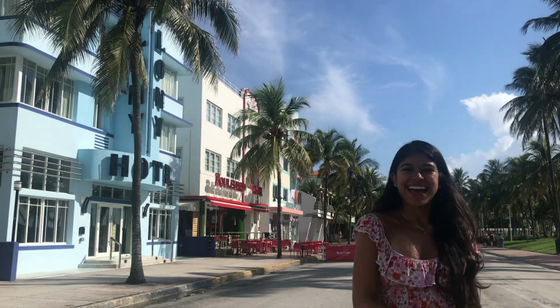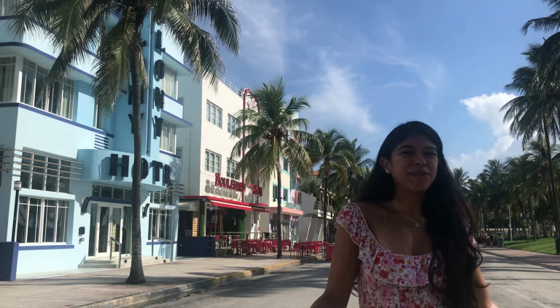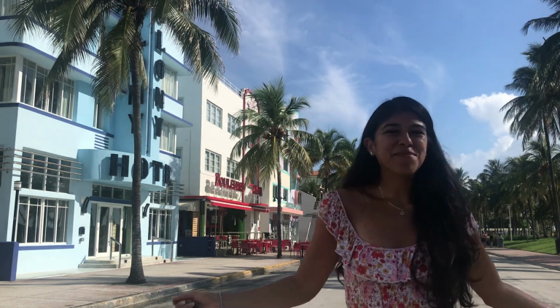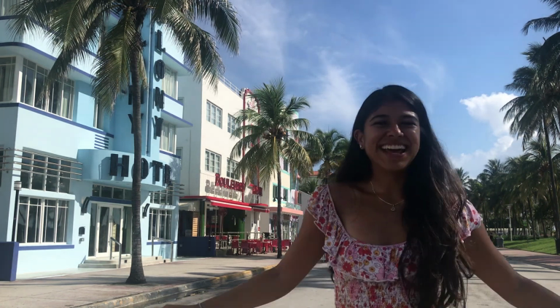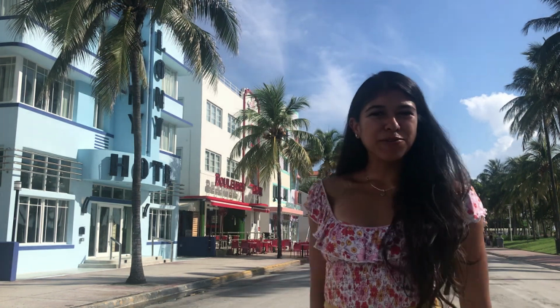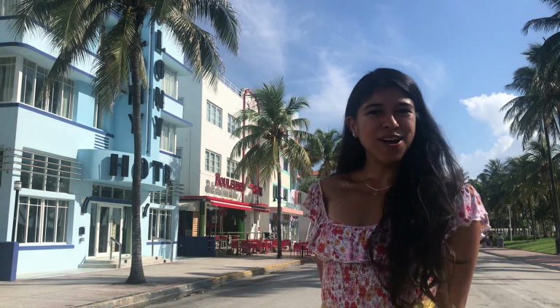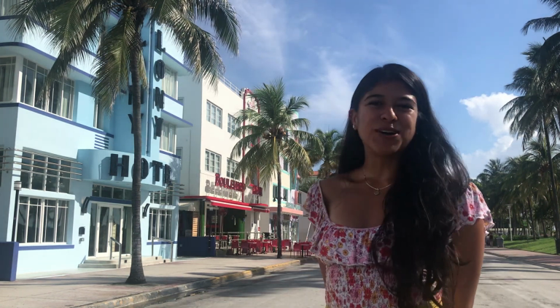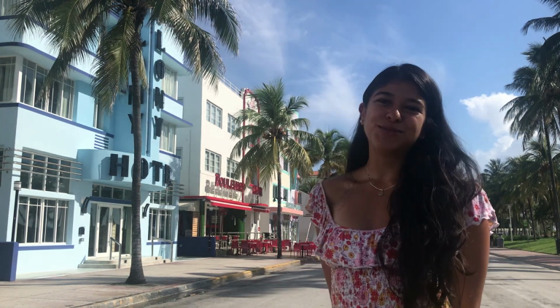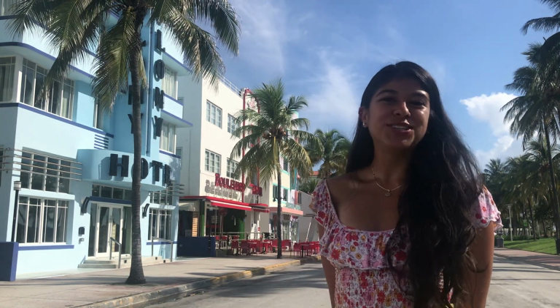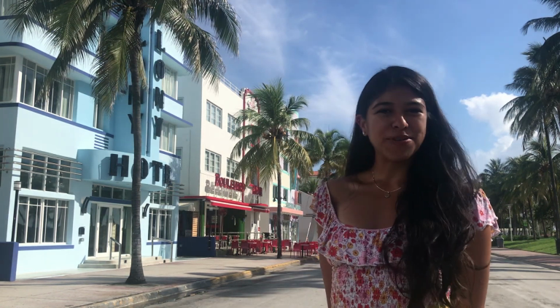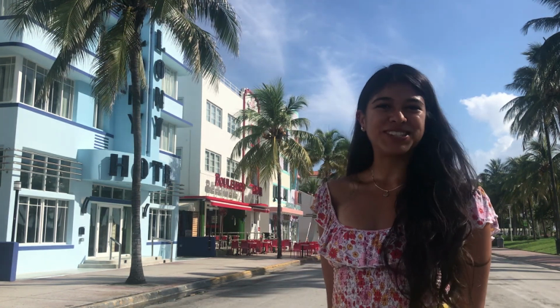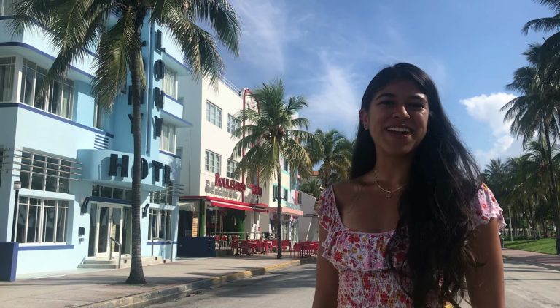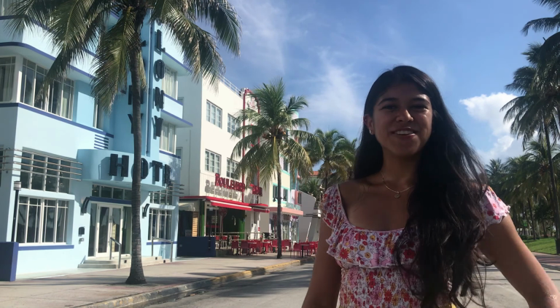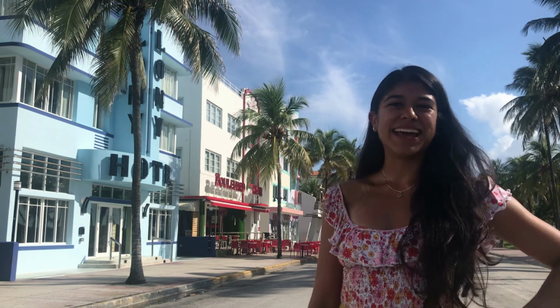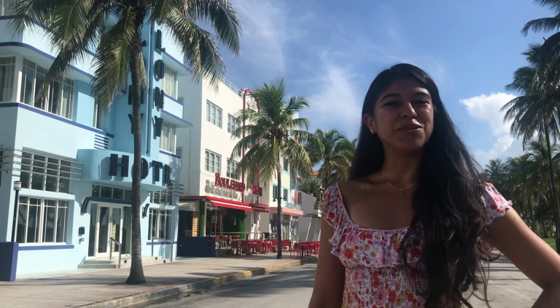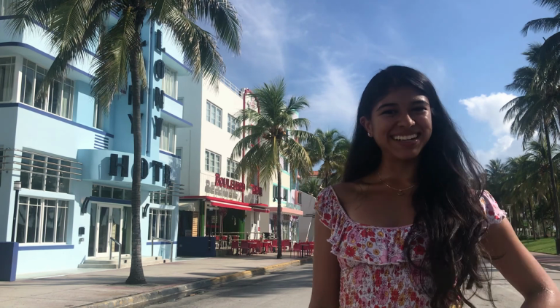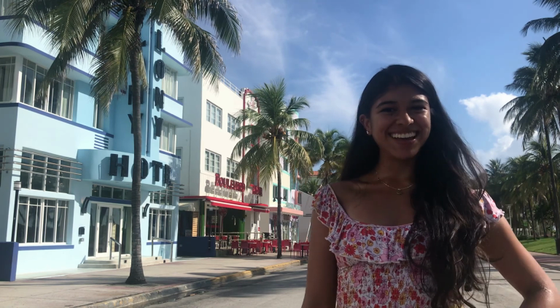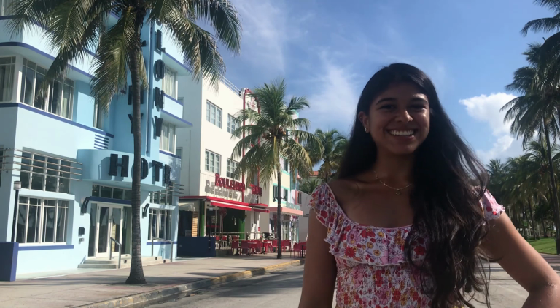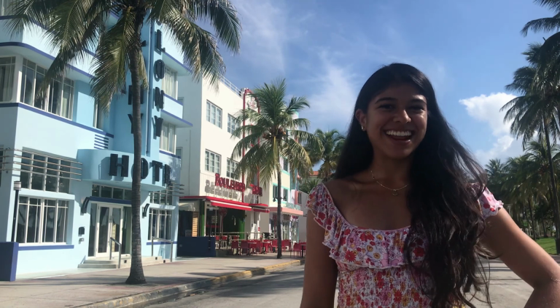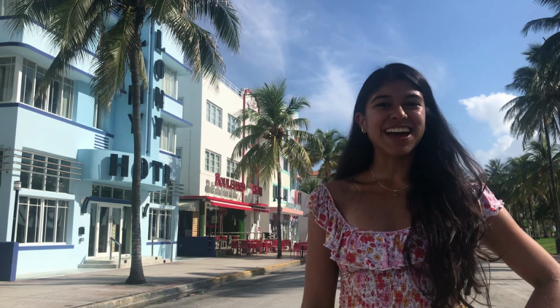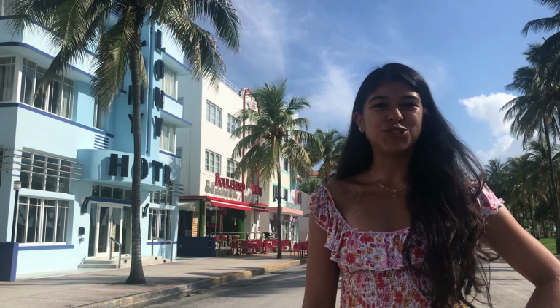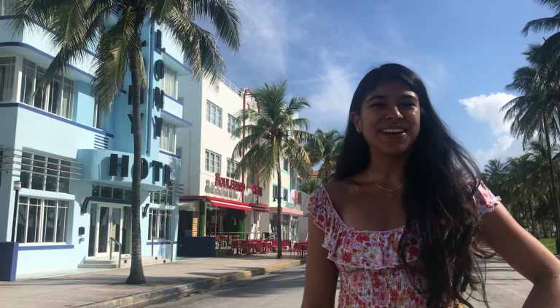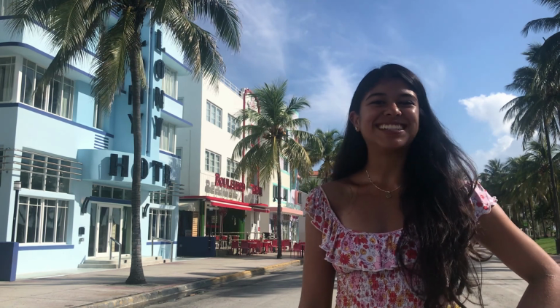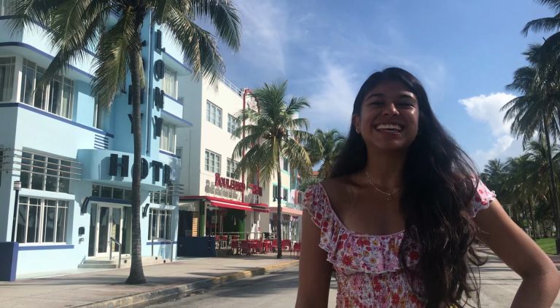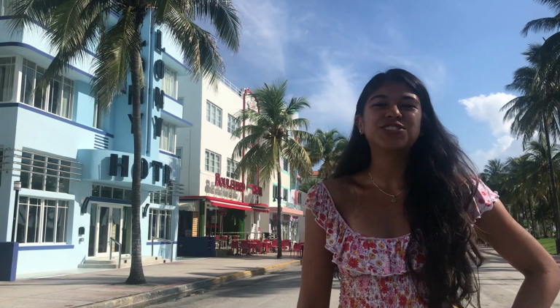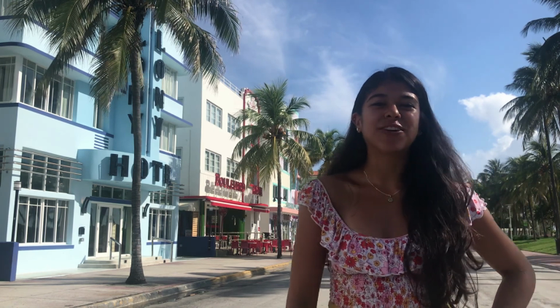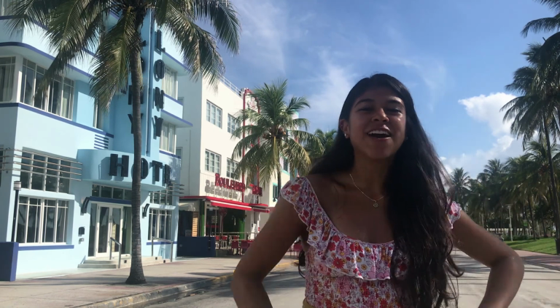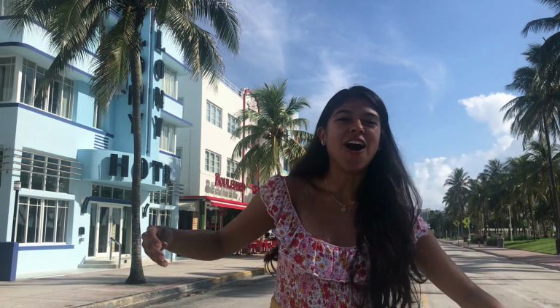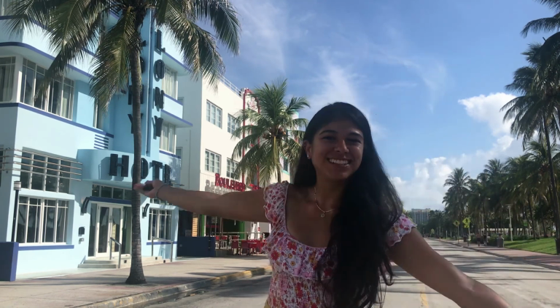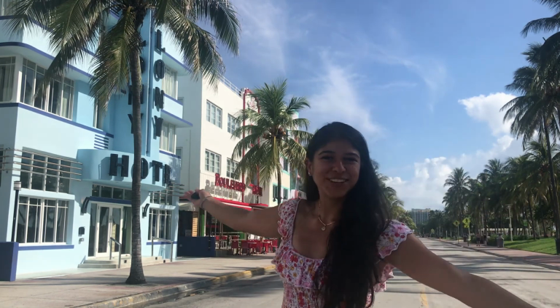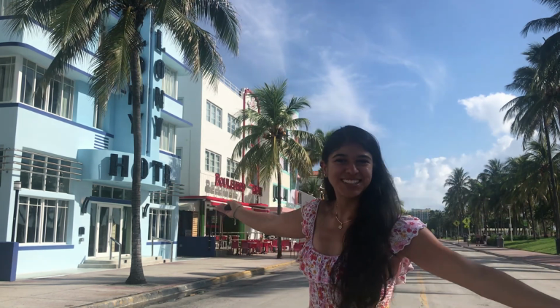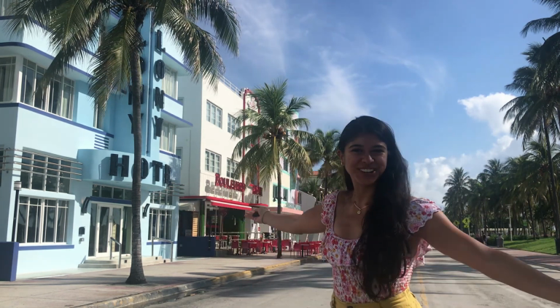Happy Monday everyone! Welcome to a new episode of Miami Mondays. Today I am showcasing the historic Art Deco District.